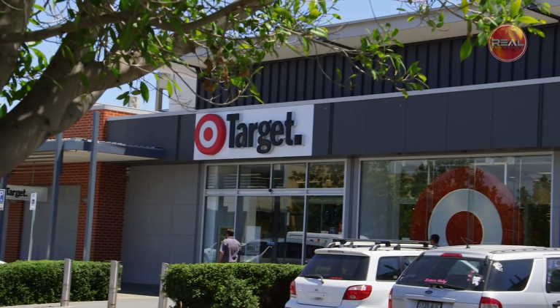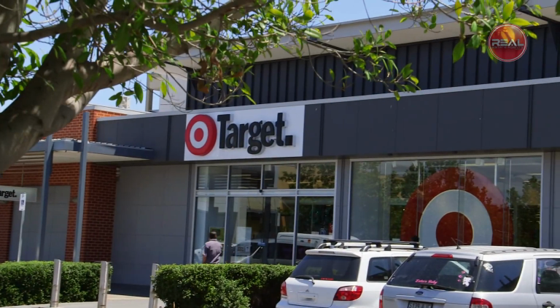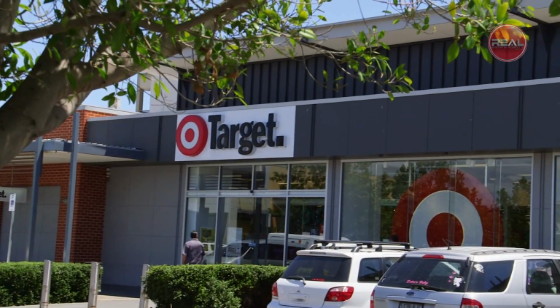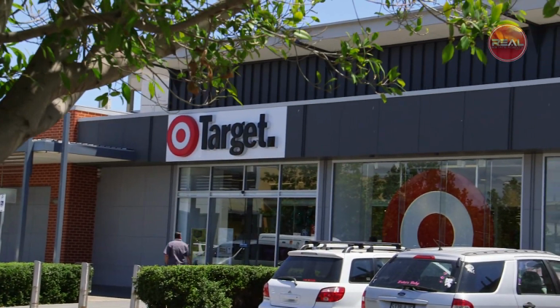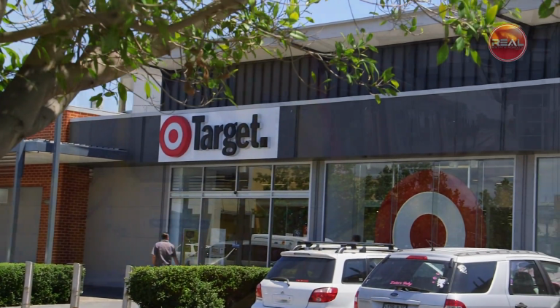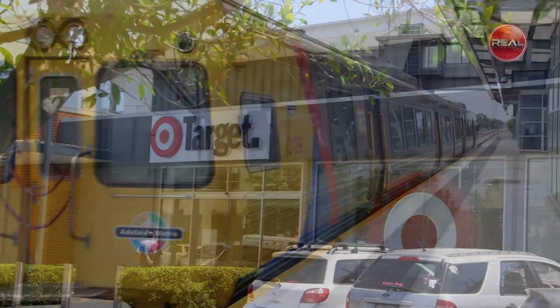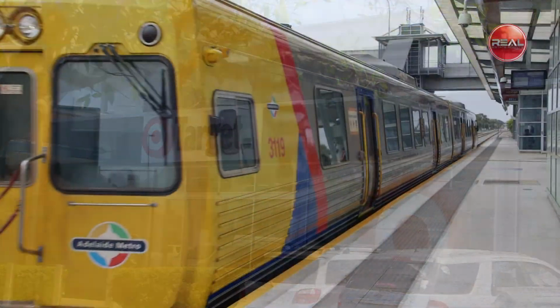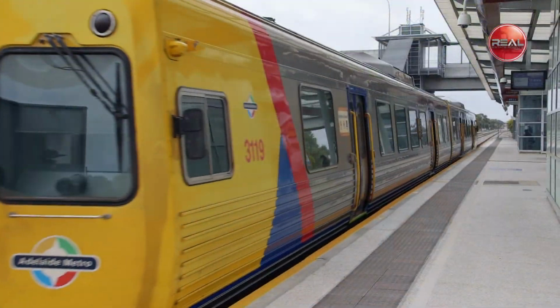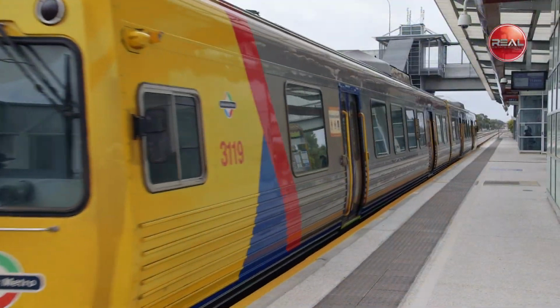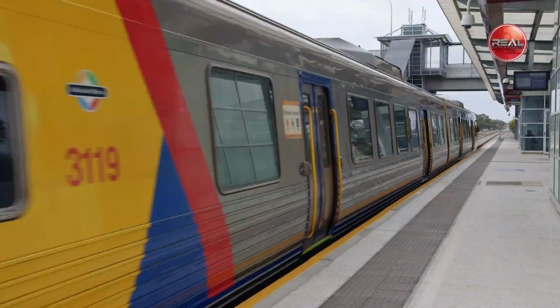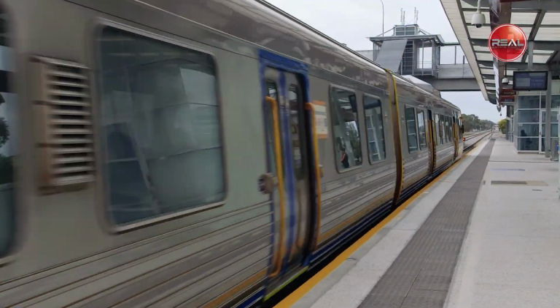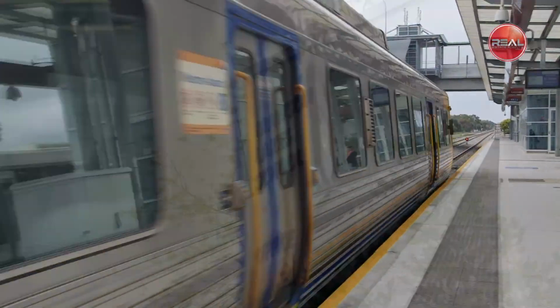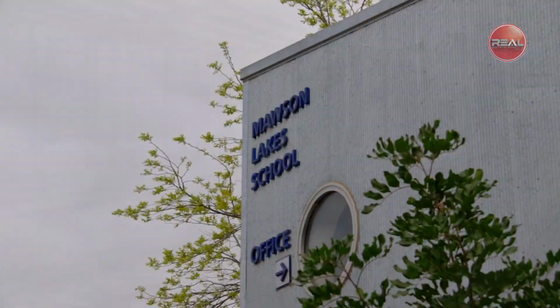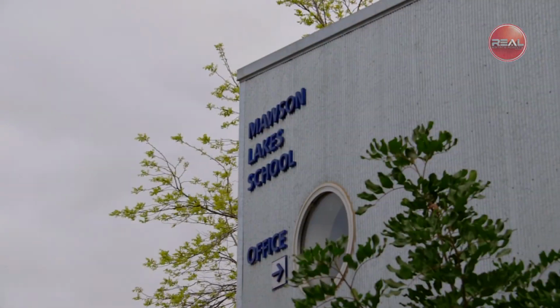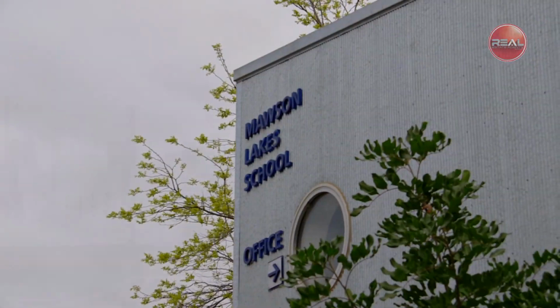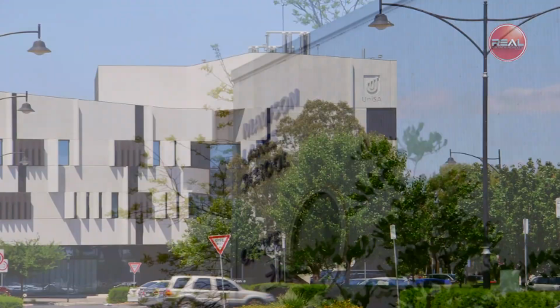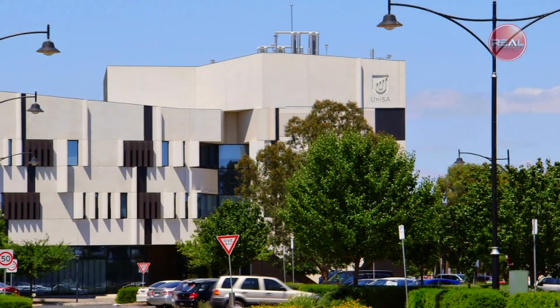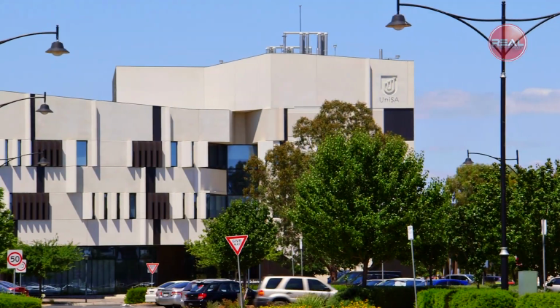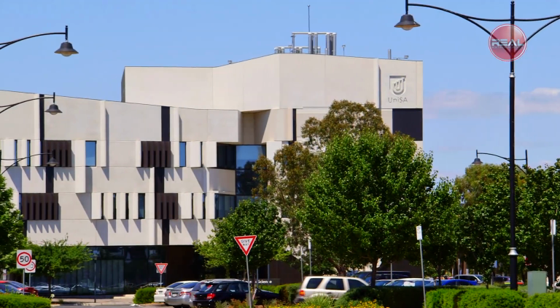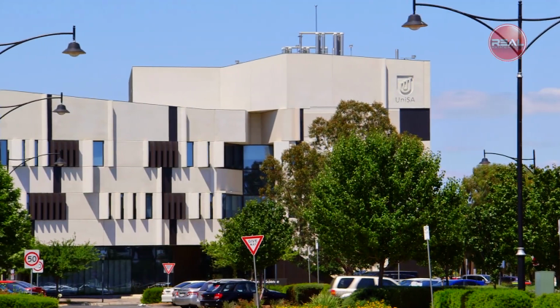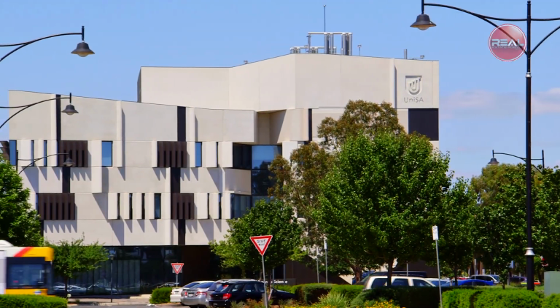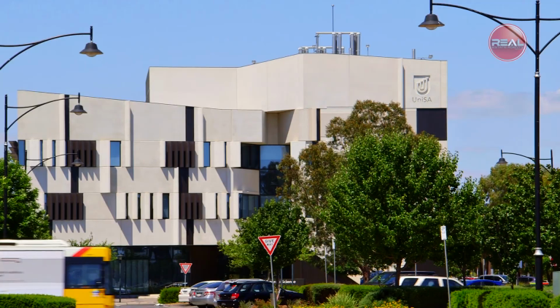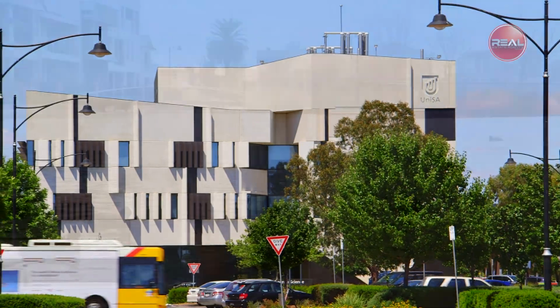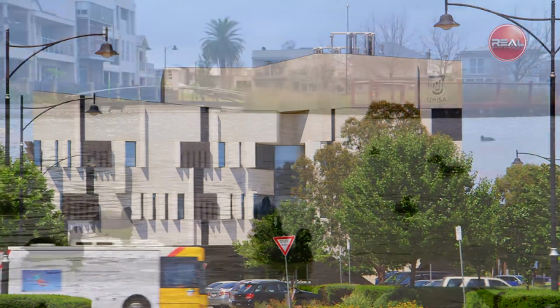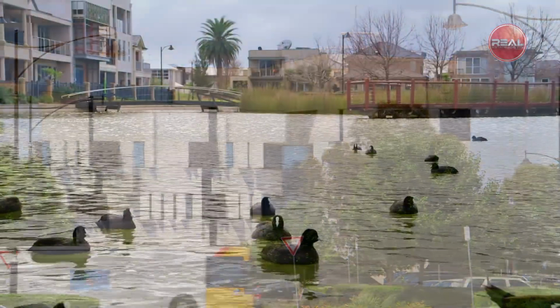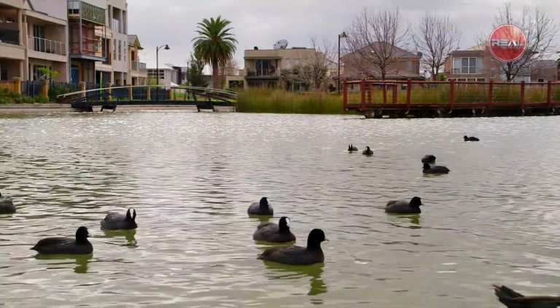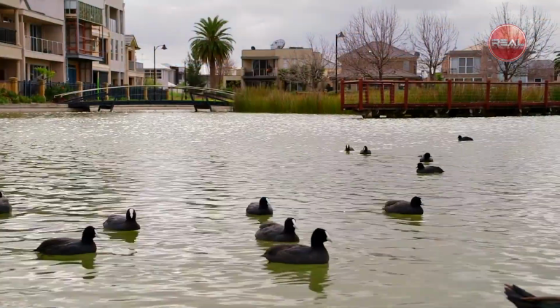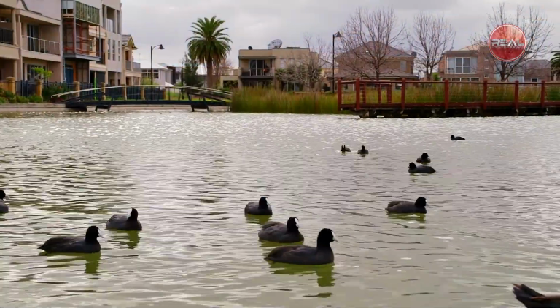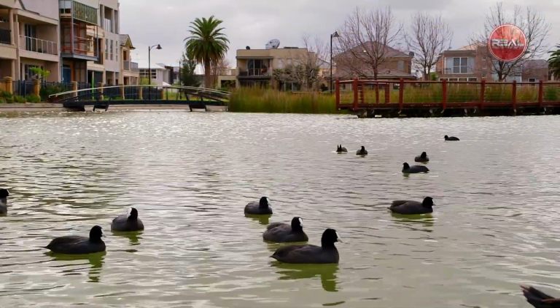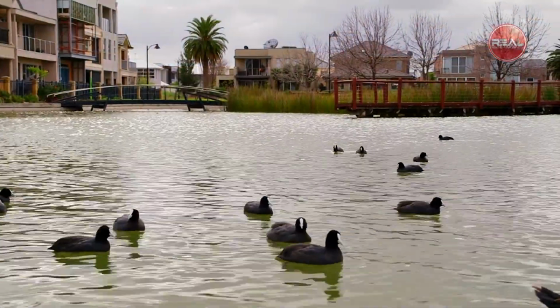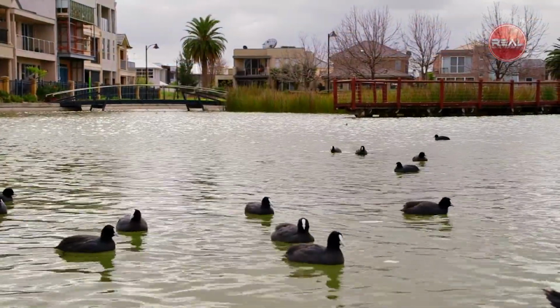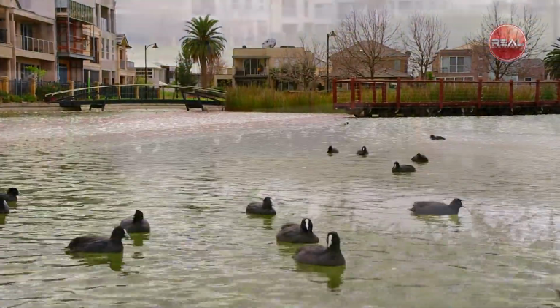So close to shopping, transport, cafes, restaurants and education, making this home a wonderful location in this exclusive estate.